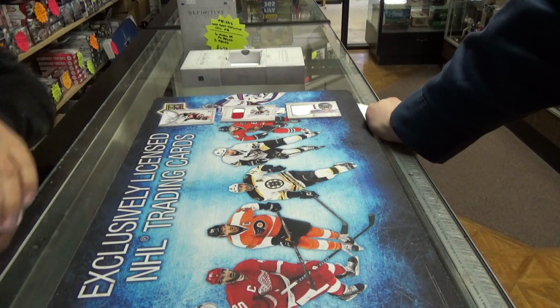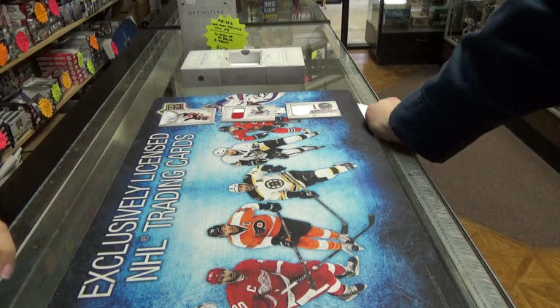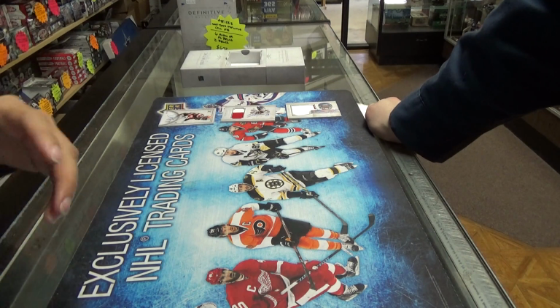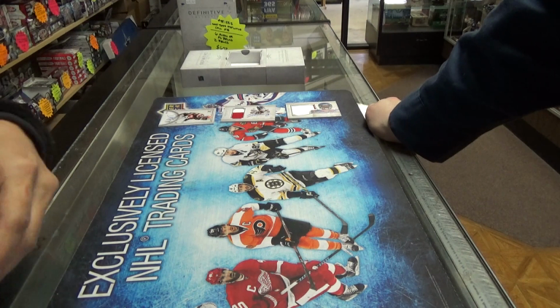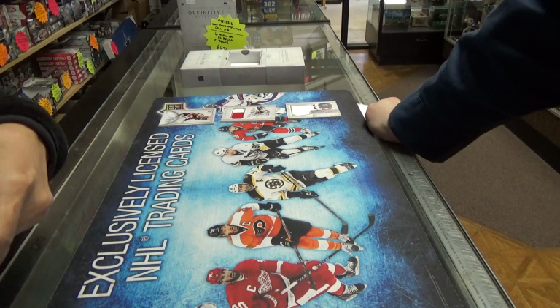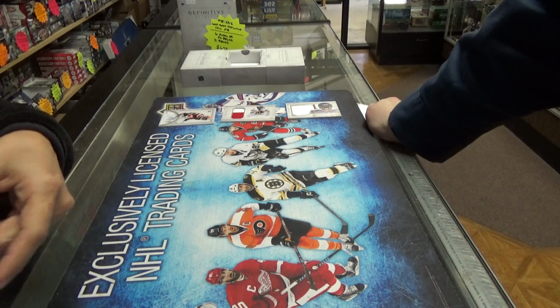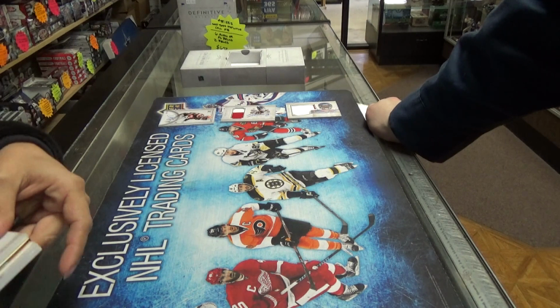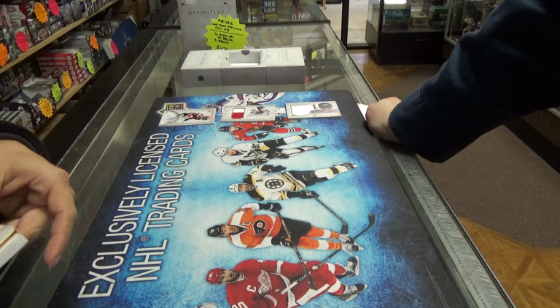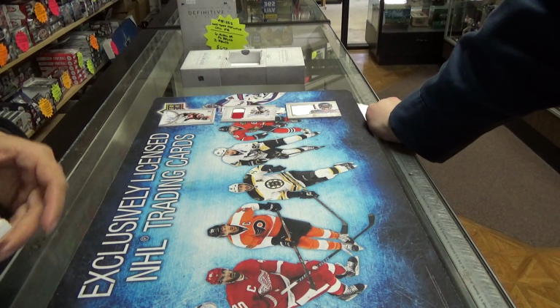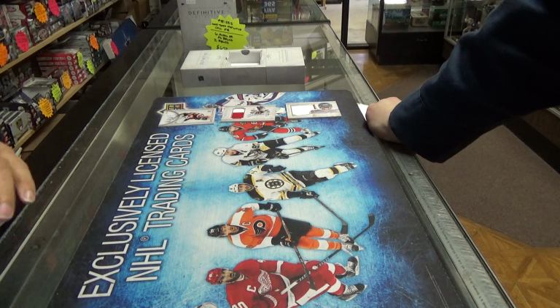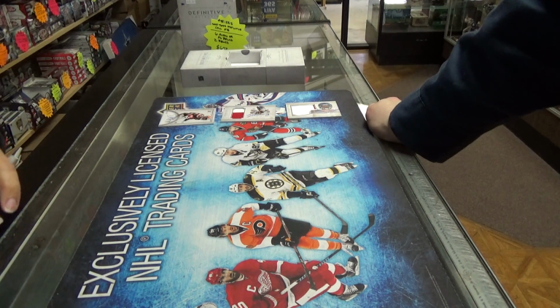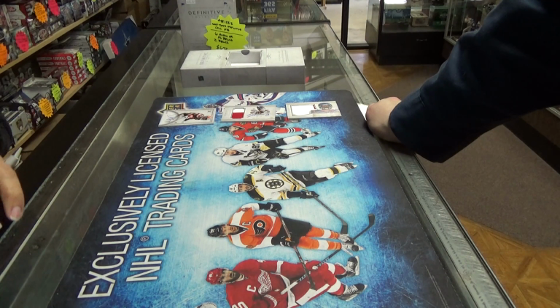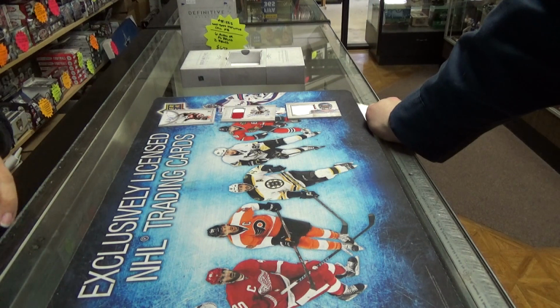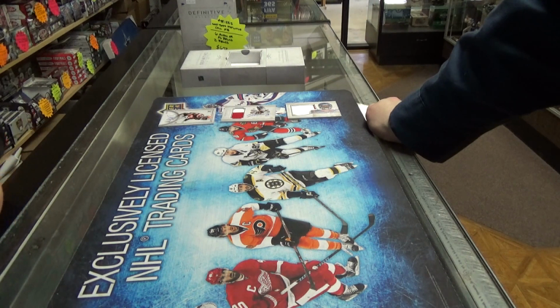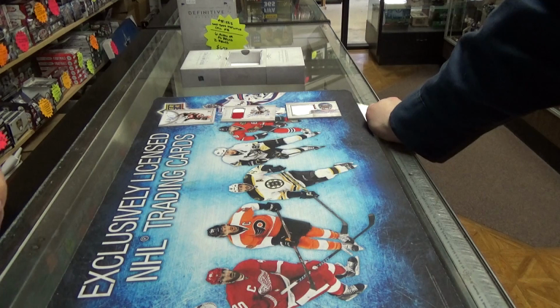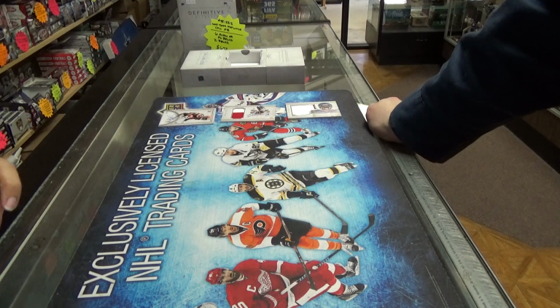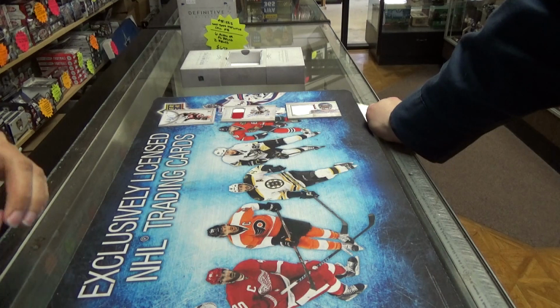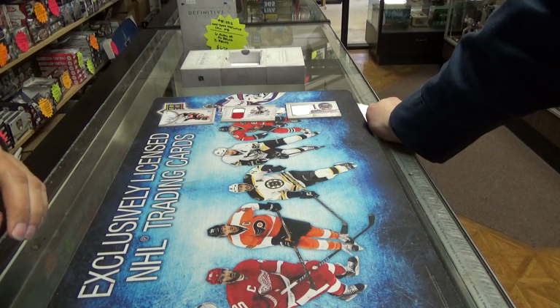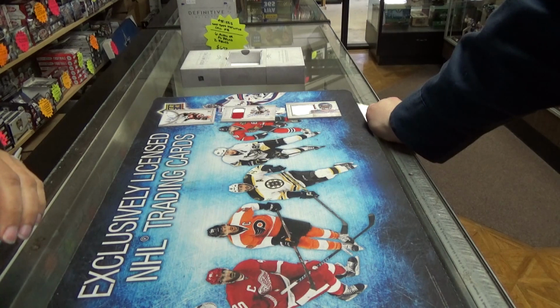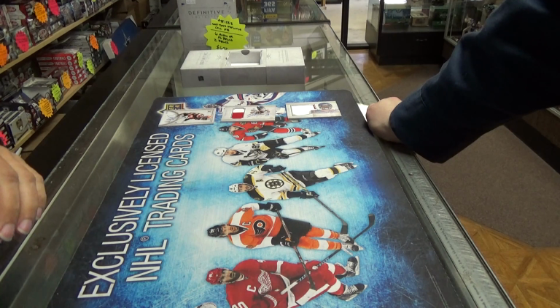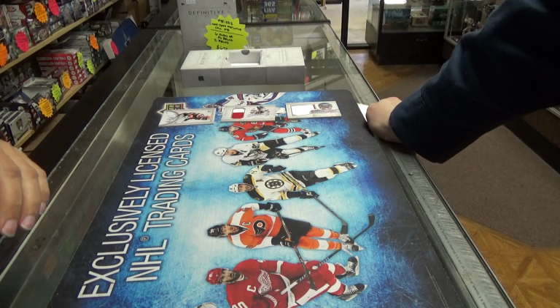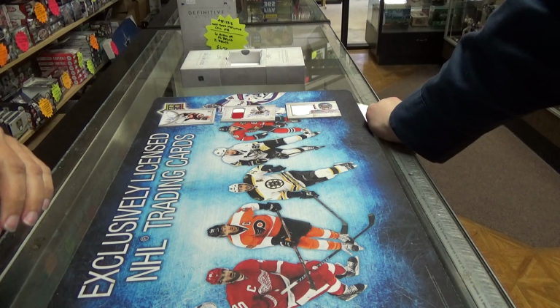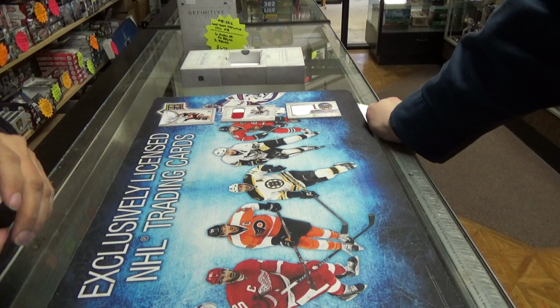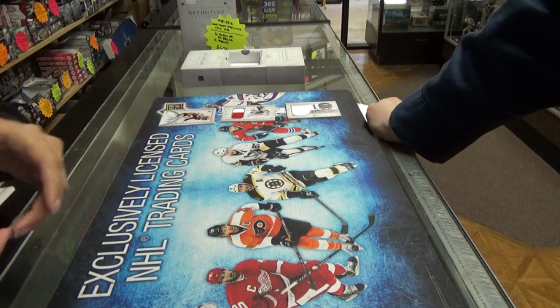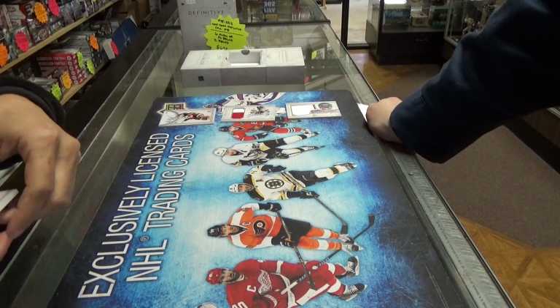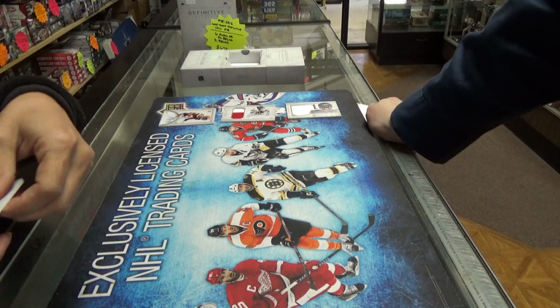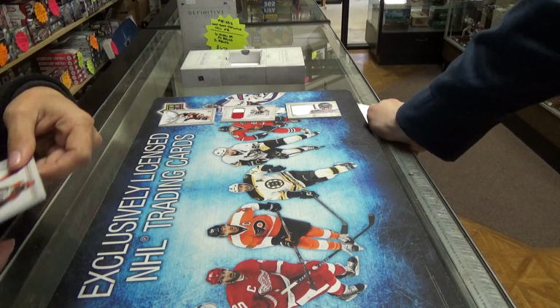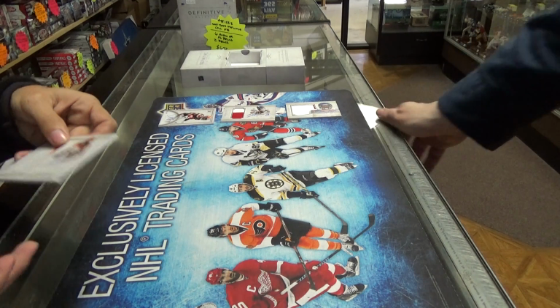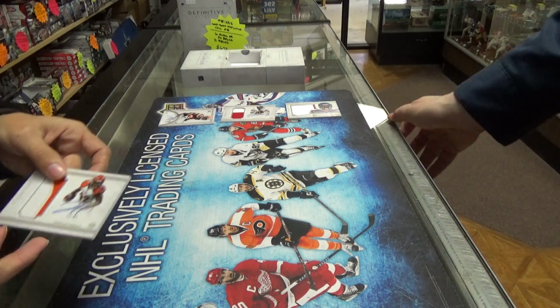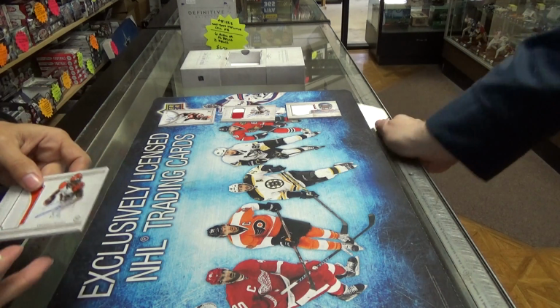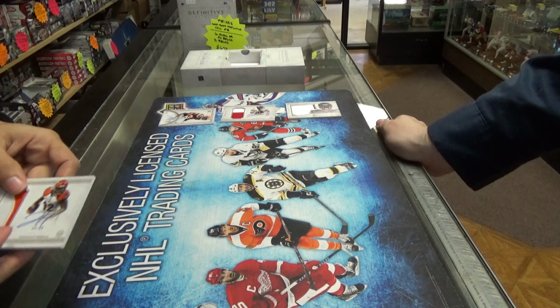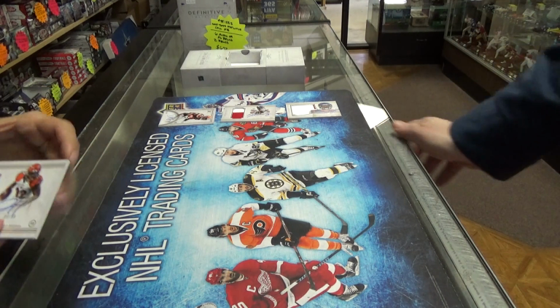Next we have a Jeremy Hill three-color patch auto out of 99, and it is also a beauty.